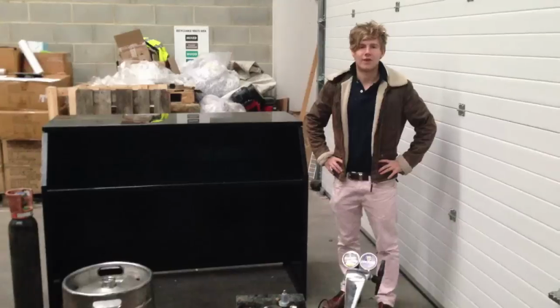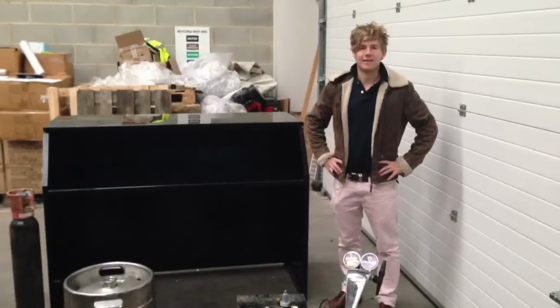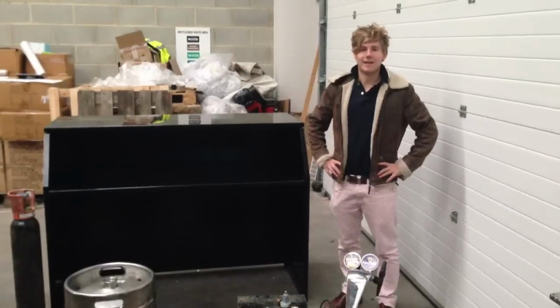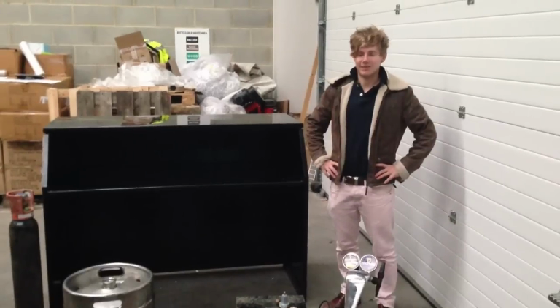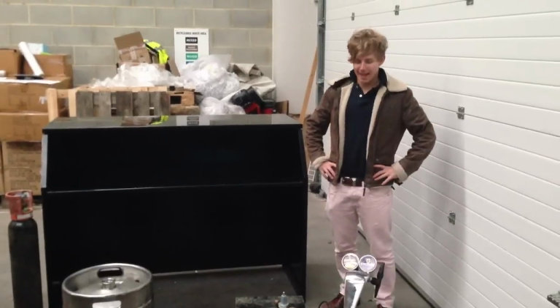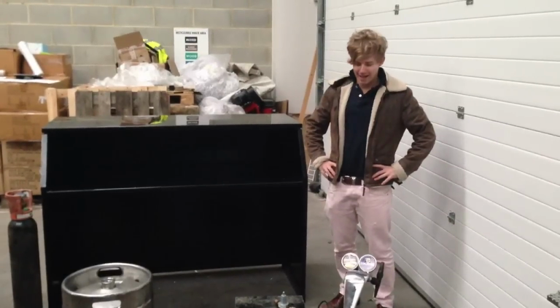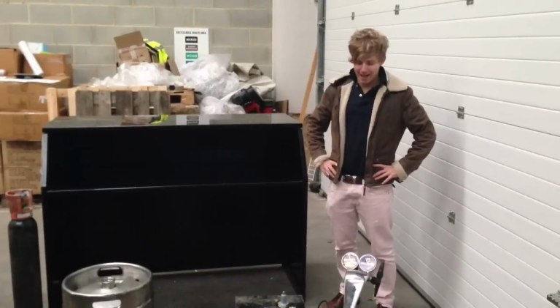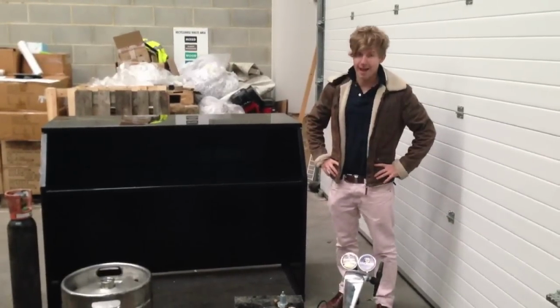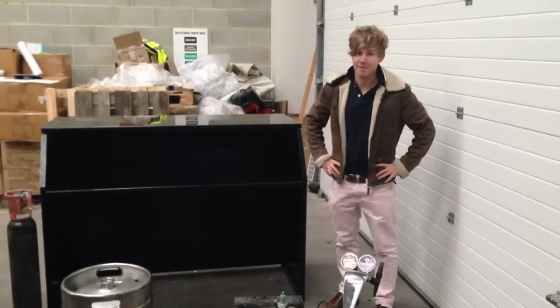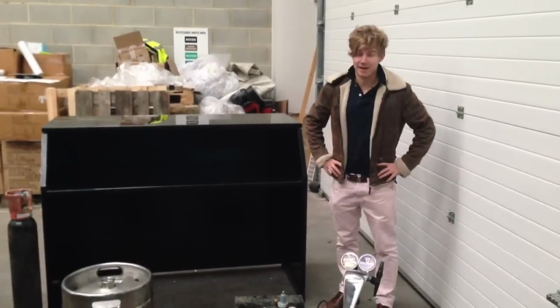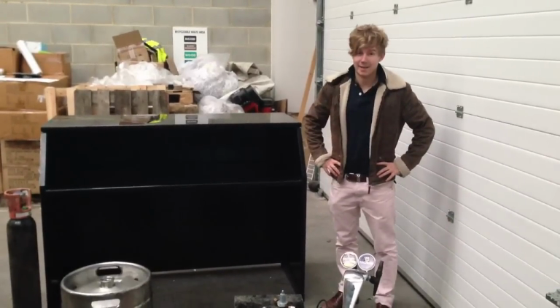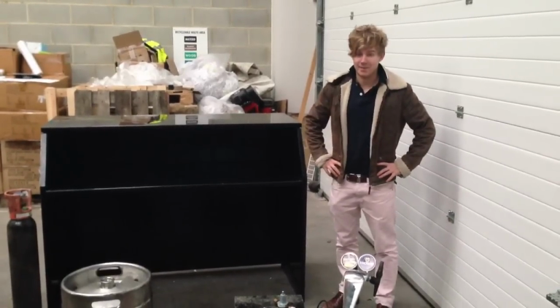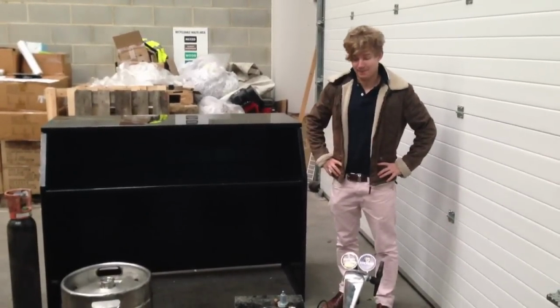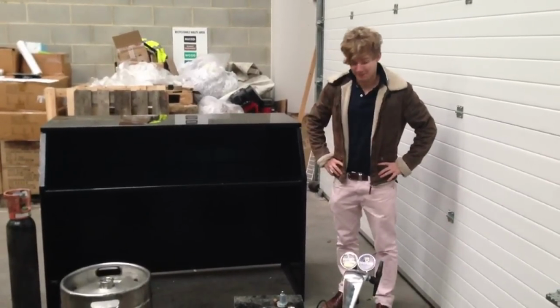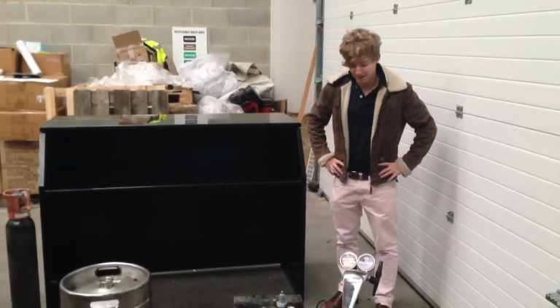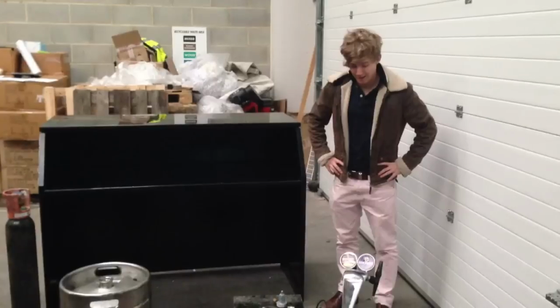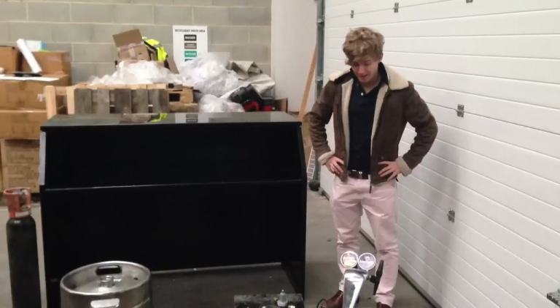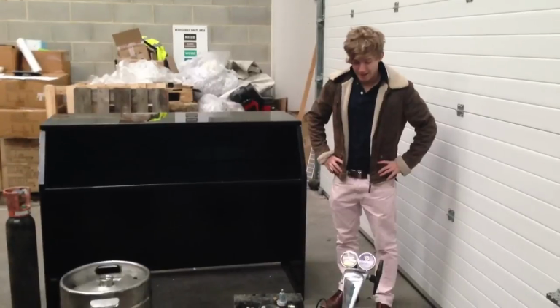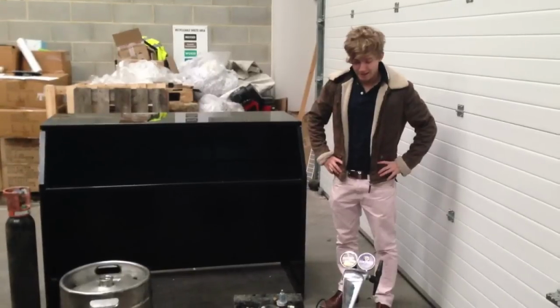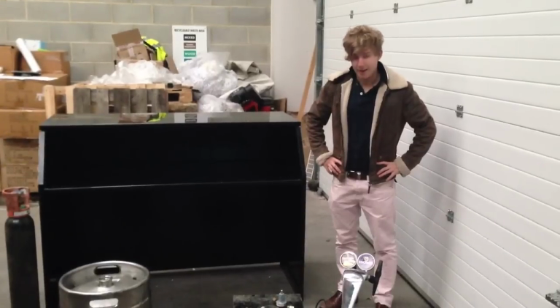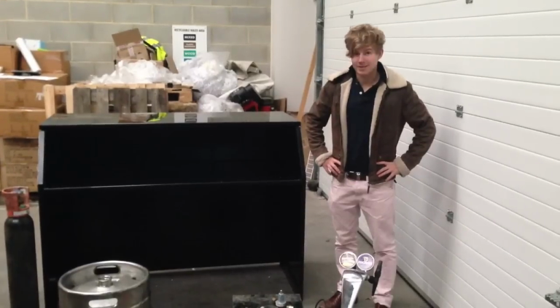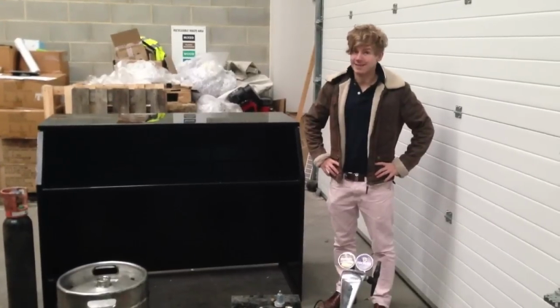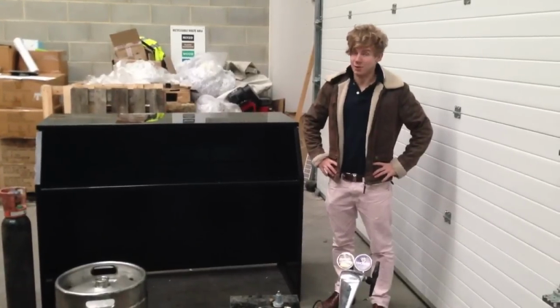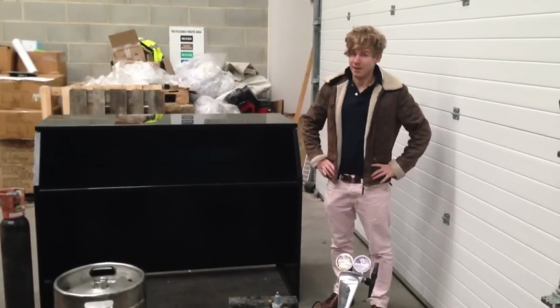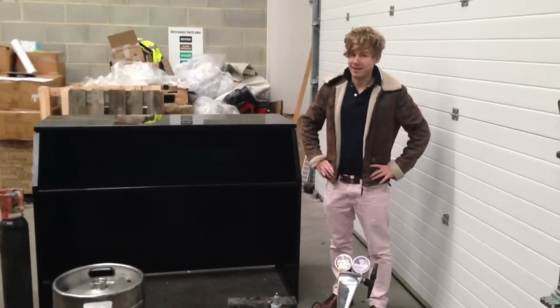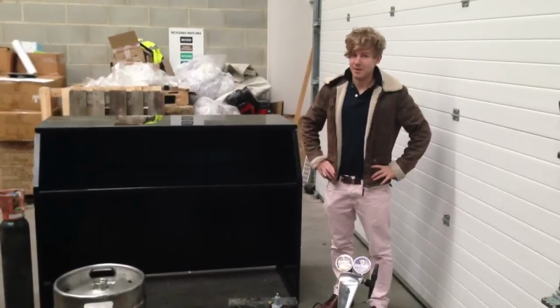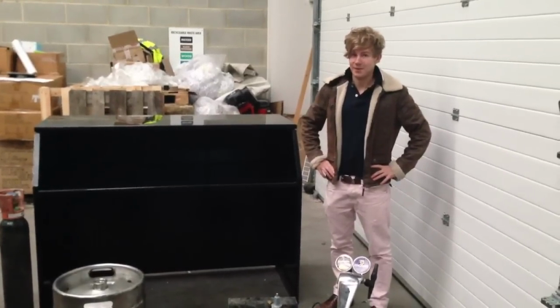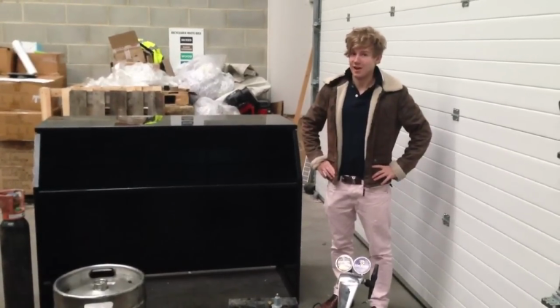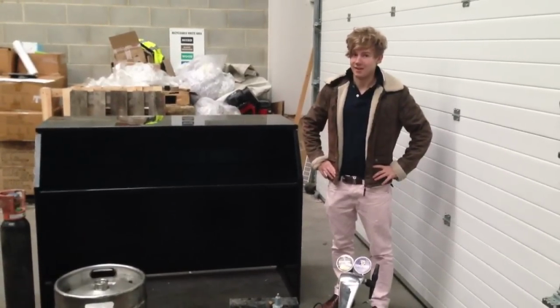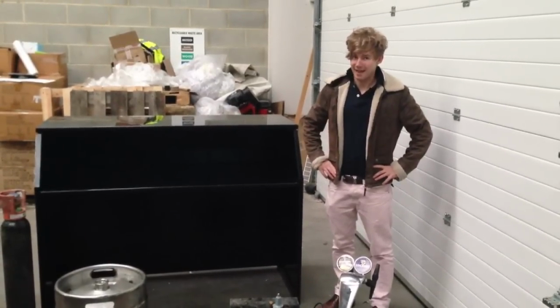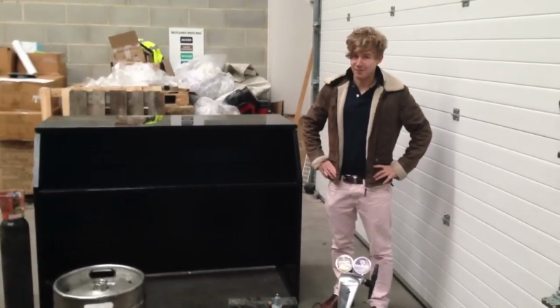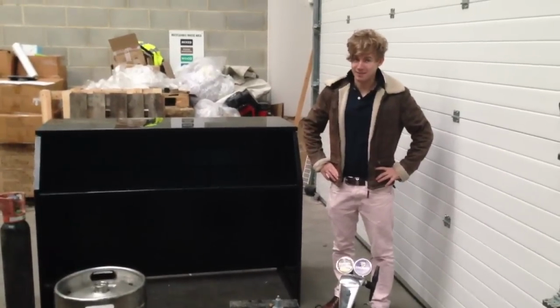Right, this is how you set a bar tapper. This is how I'll be setting your bar tapper when you hire a keg from us.